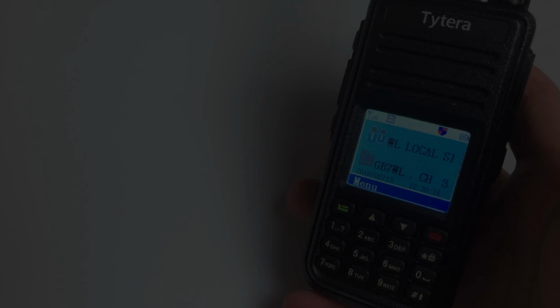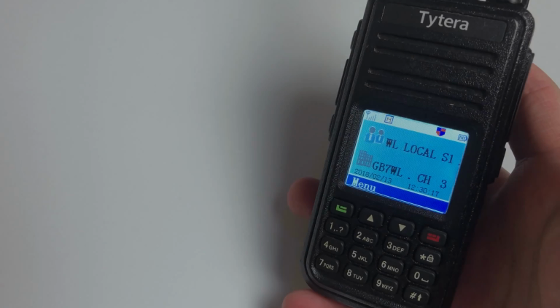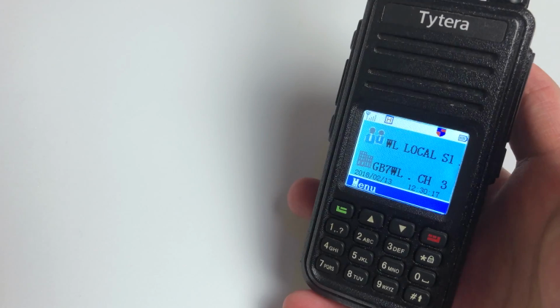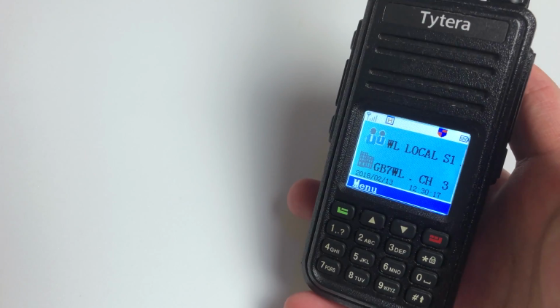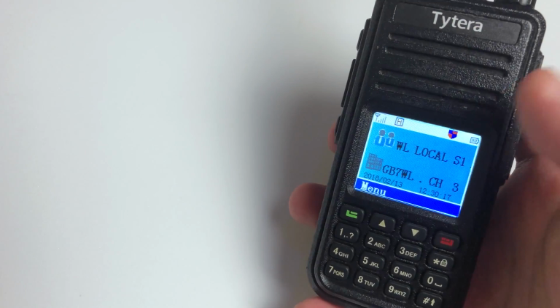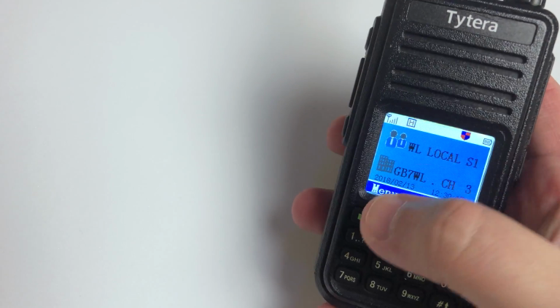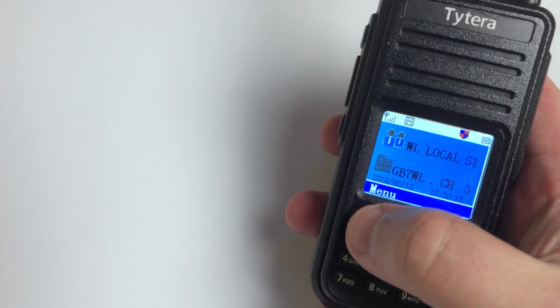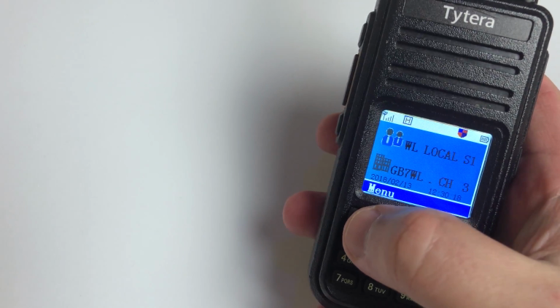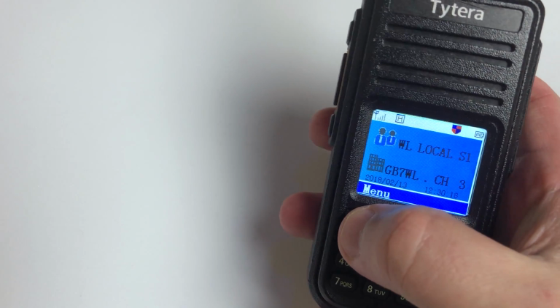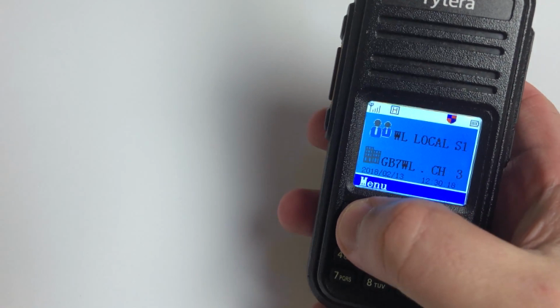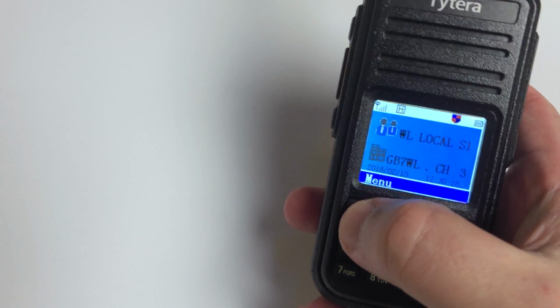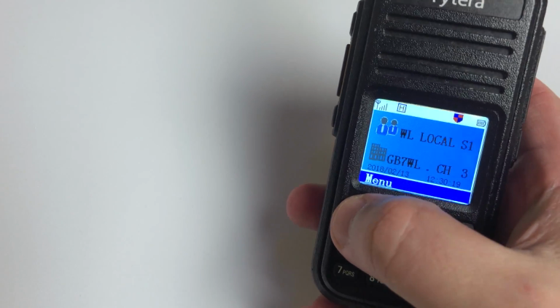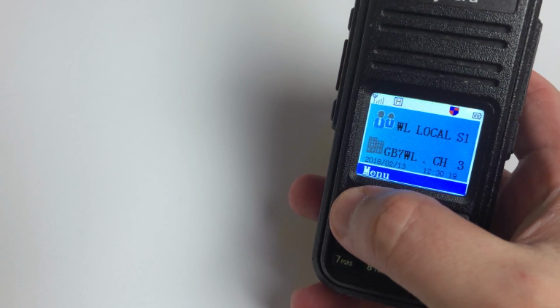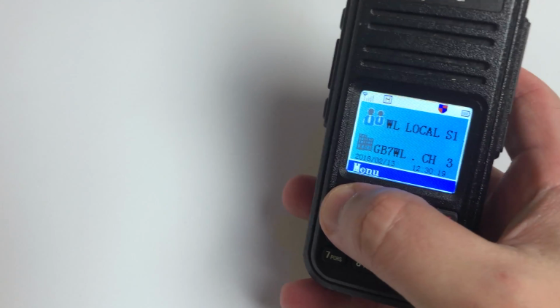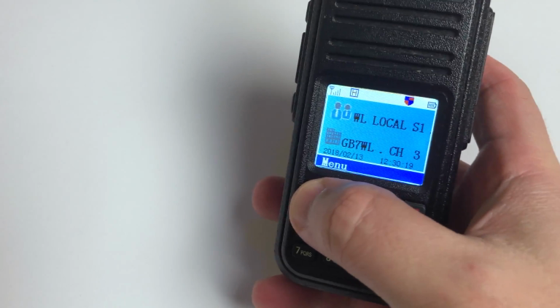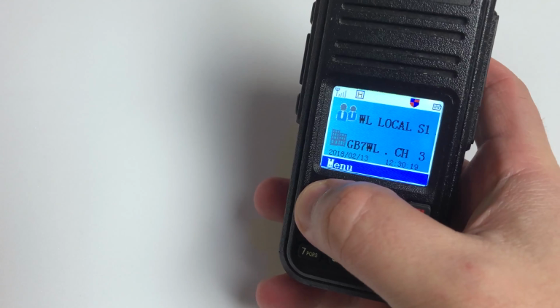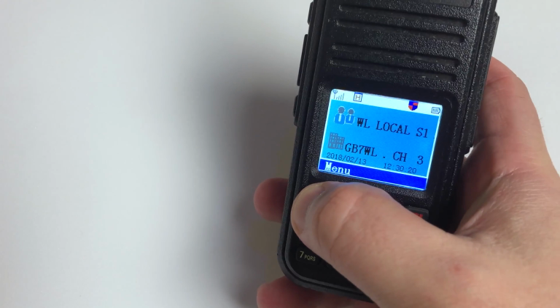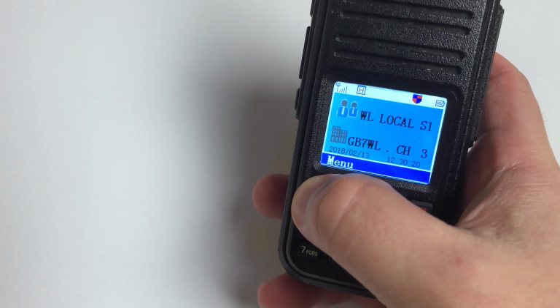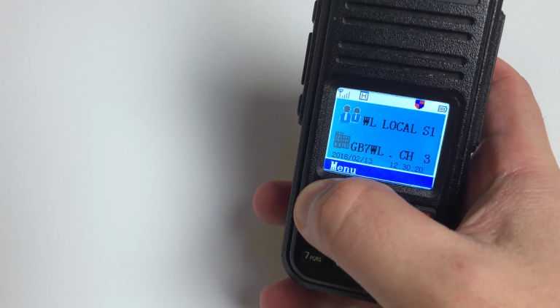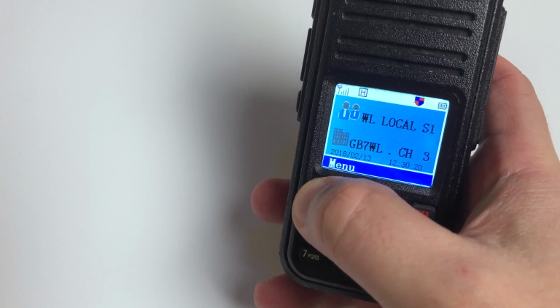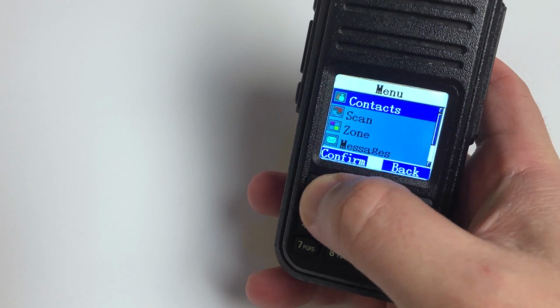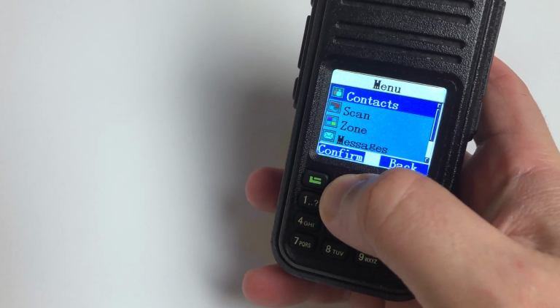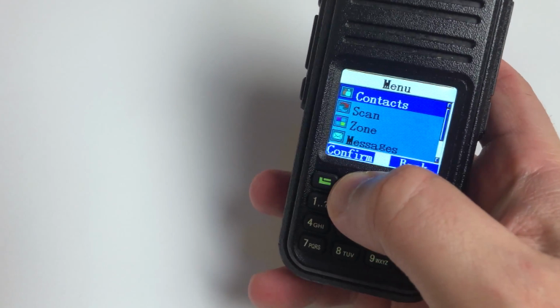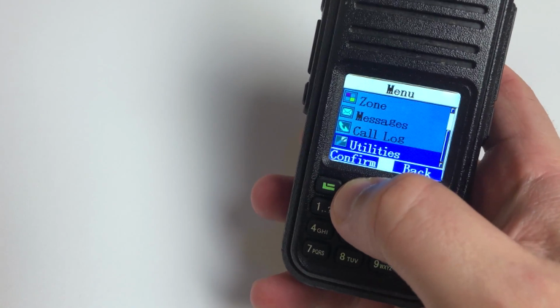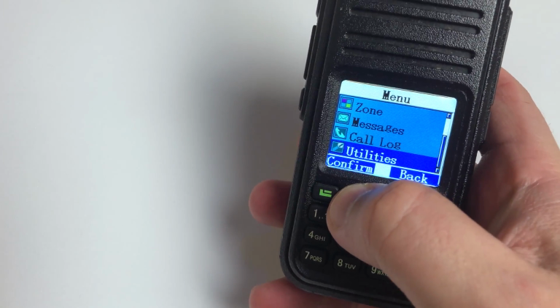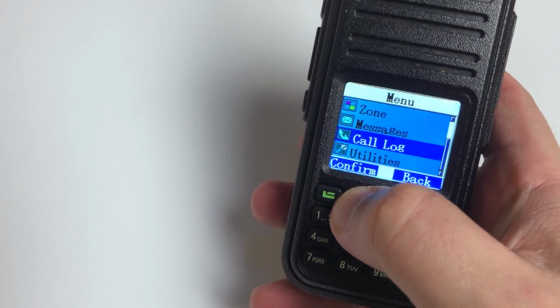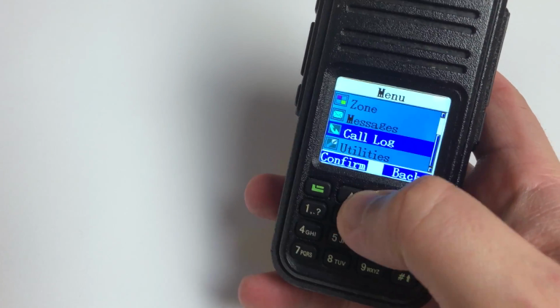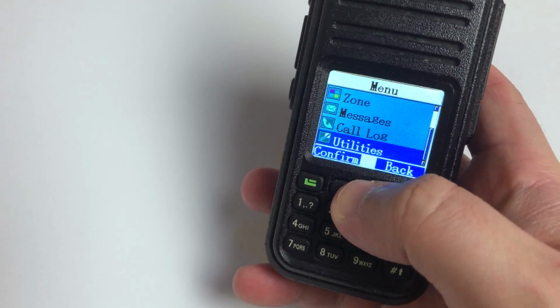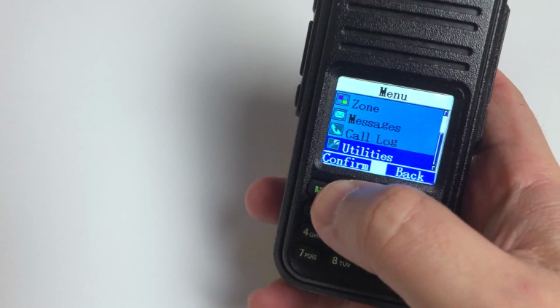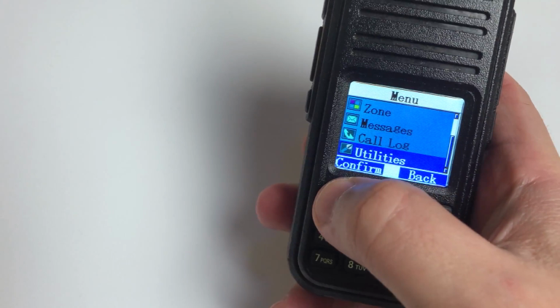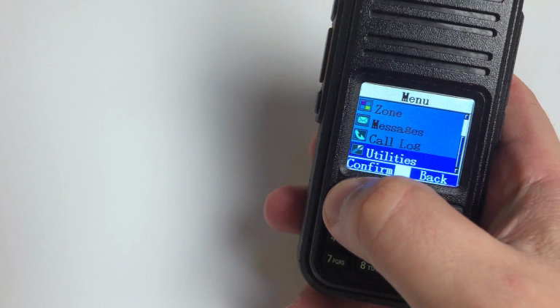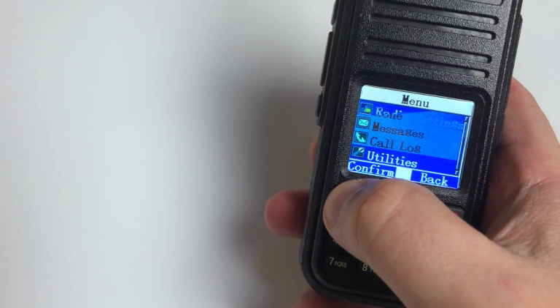Hi and welcome back to another TechMinds video. Today I'm going to be upgrading the firmware in my MD380.